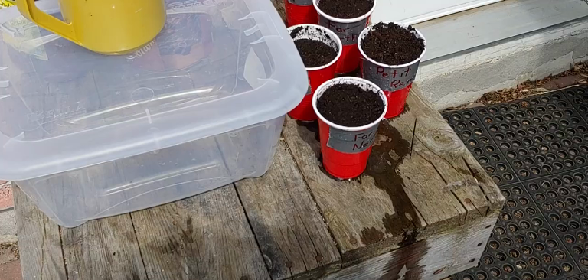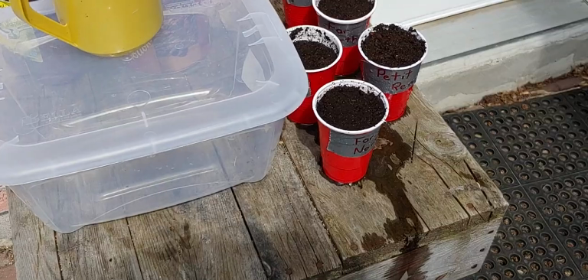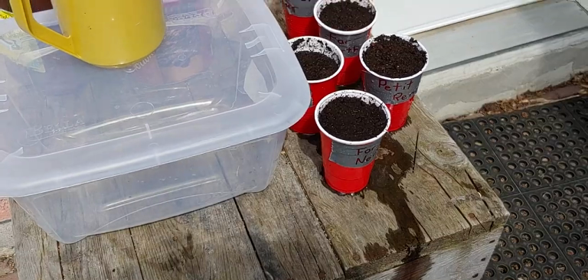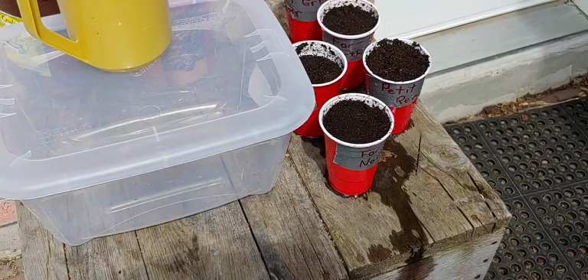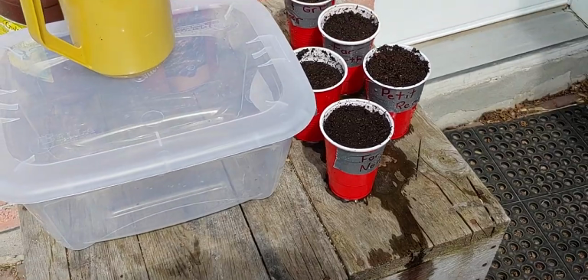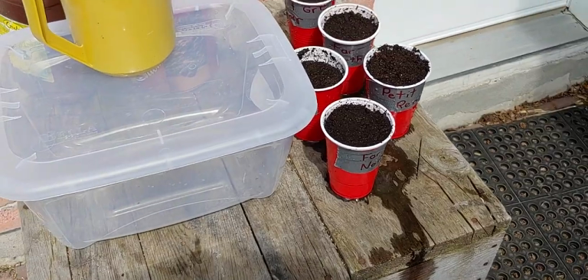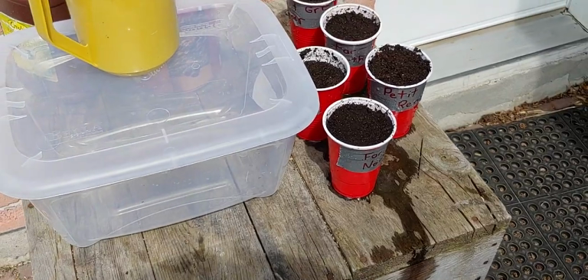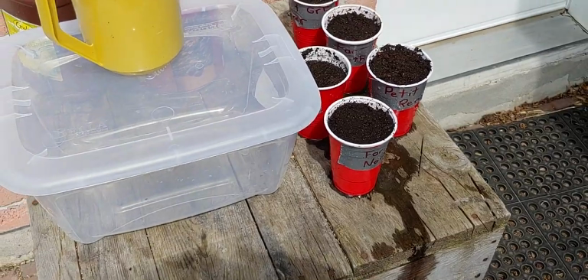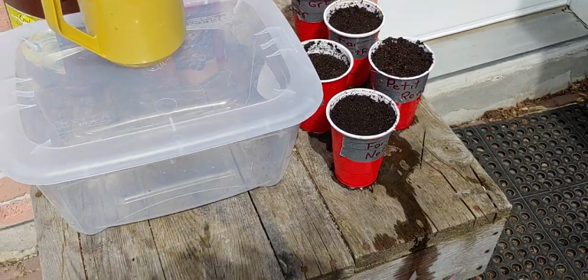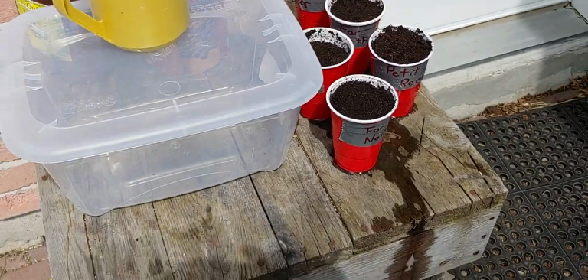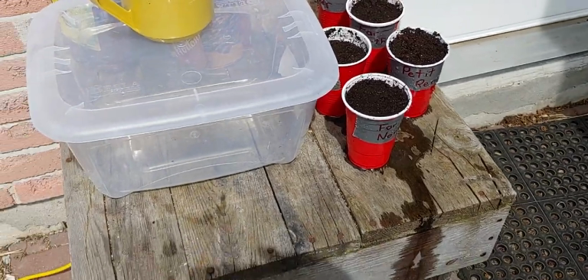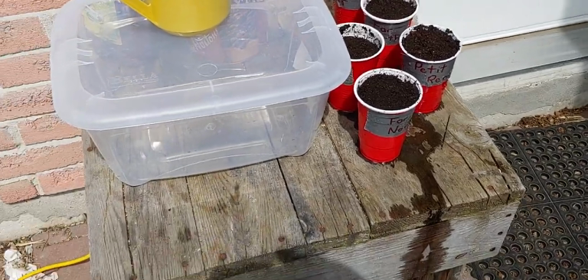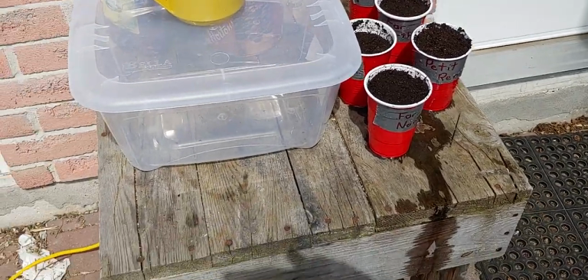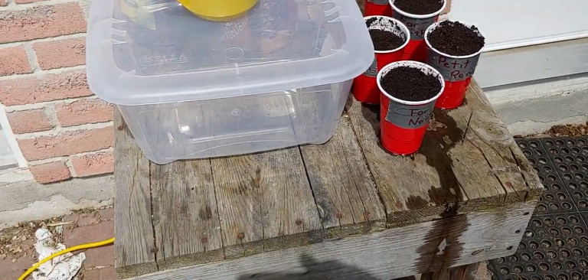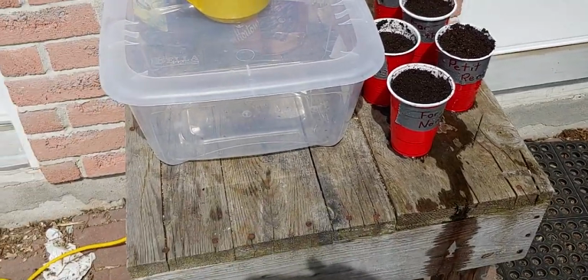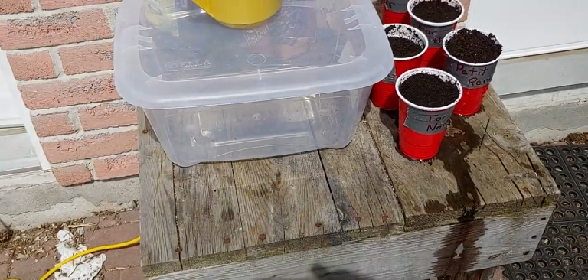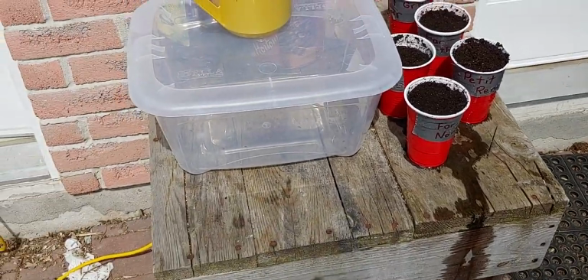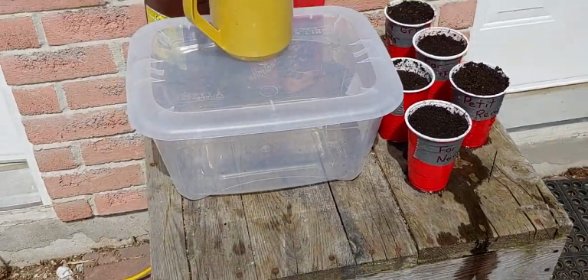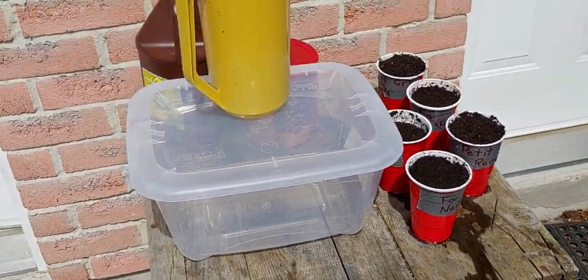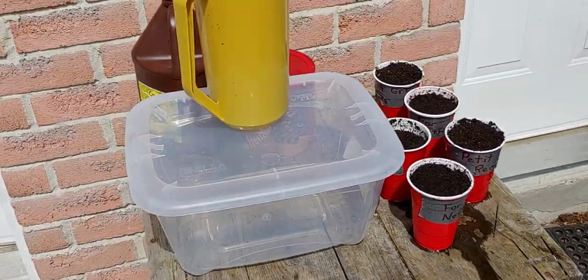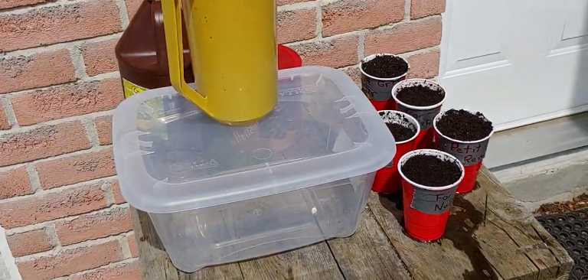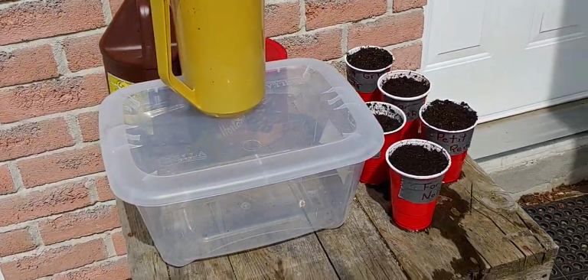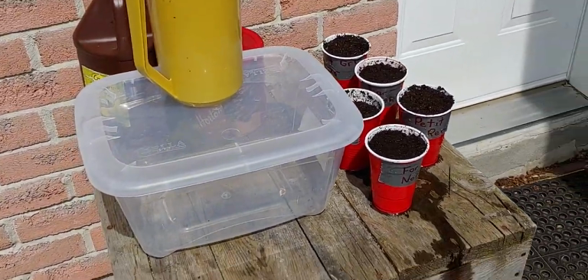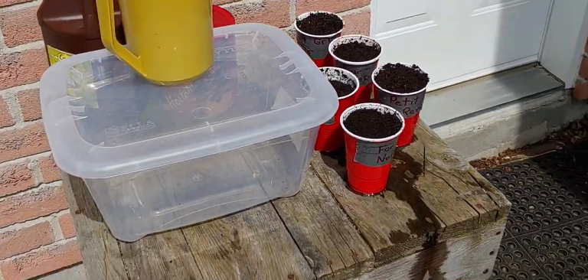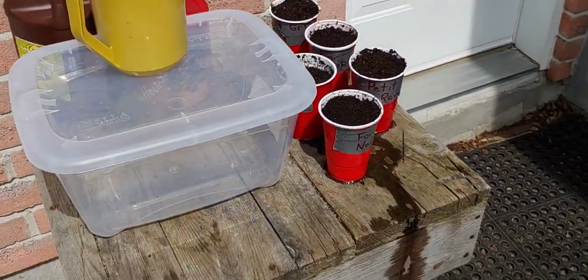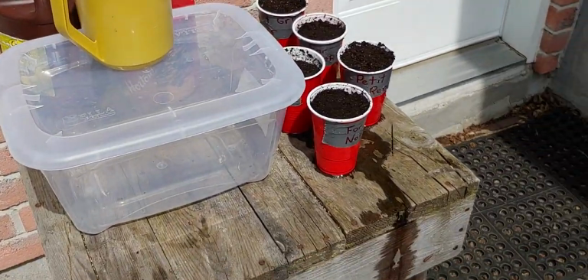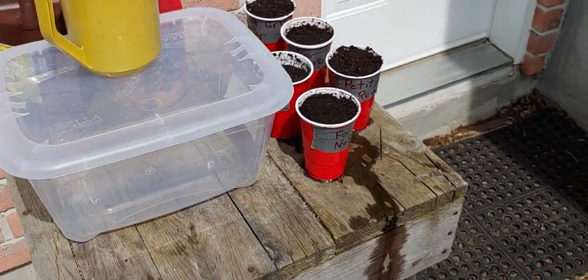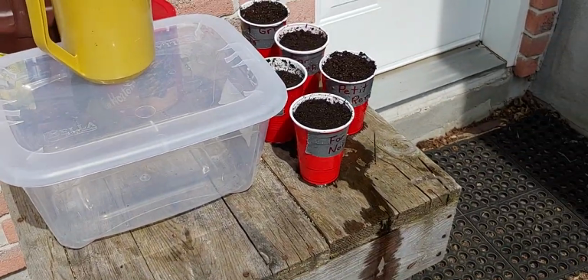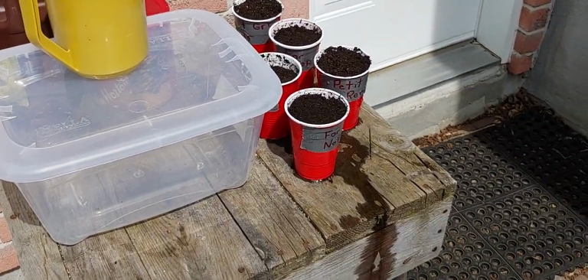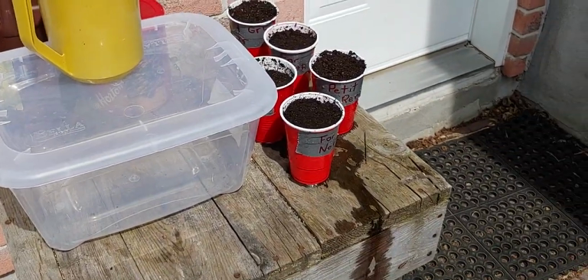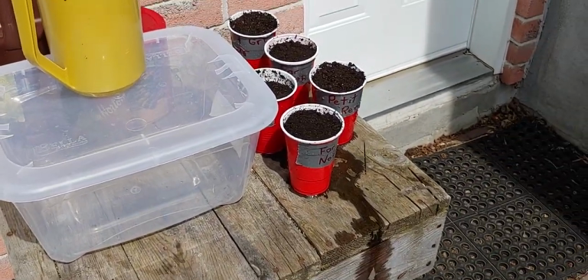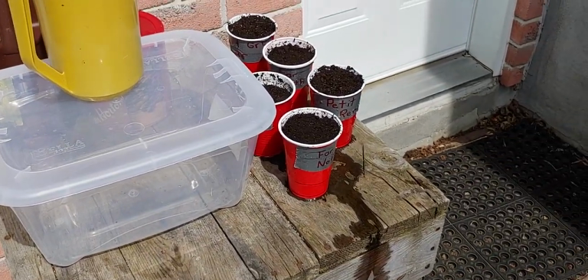Welcome back guys. We did the watermelons last week. We're doing cantaloupe this week.